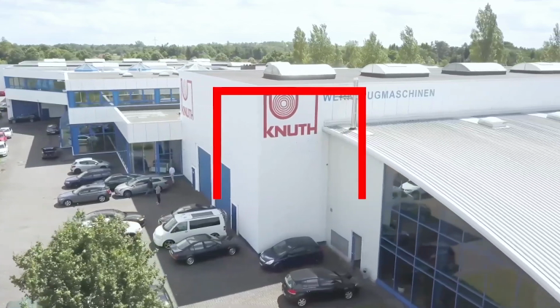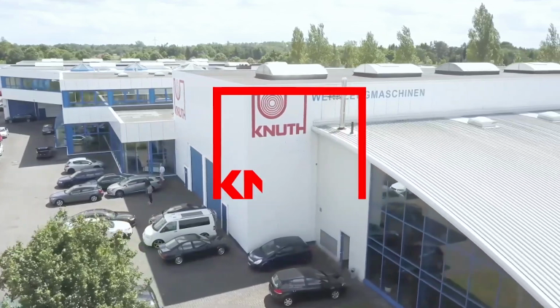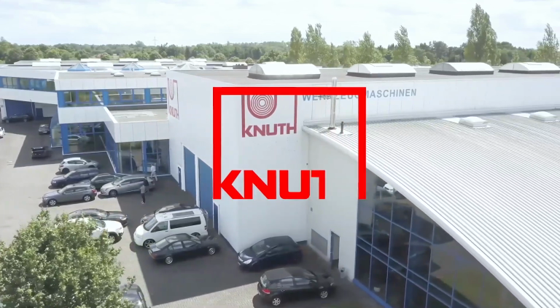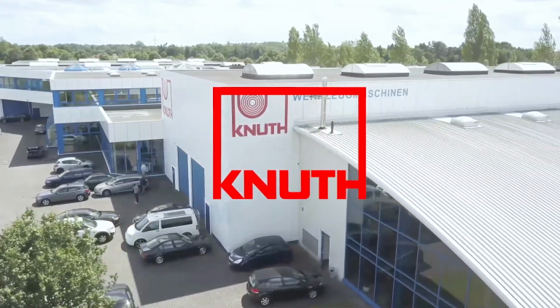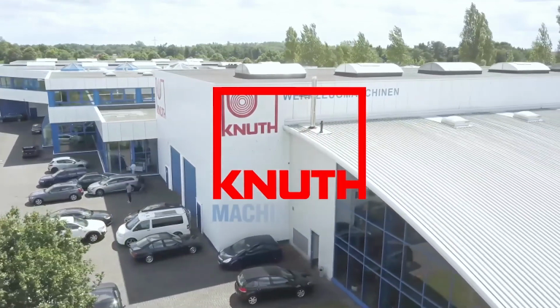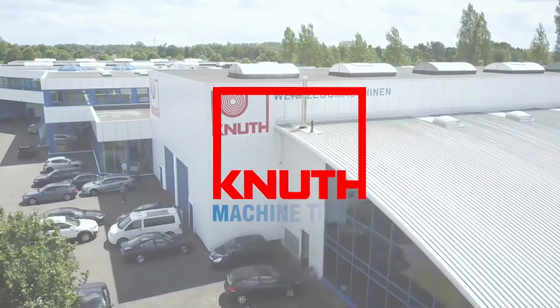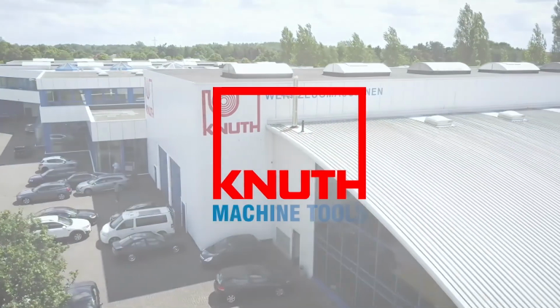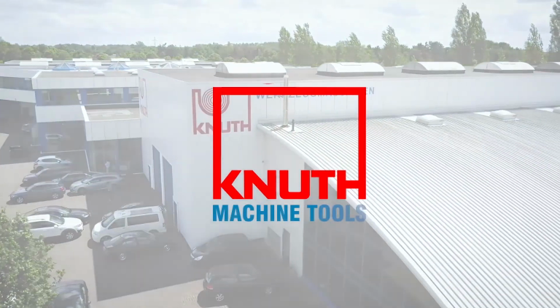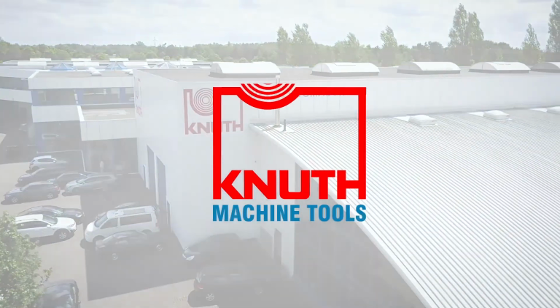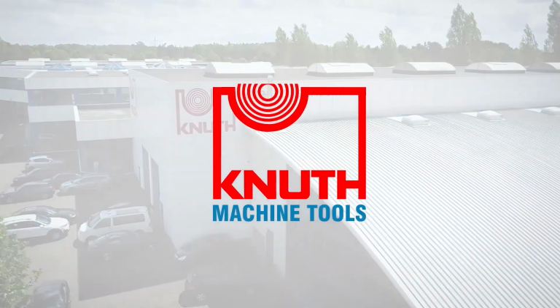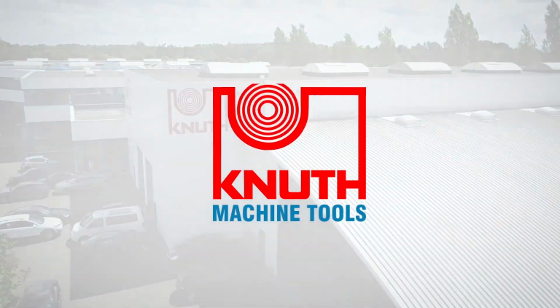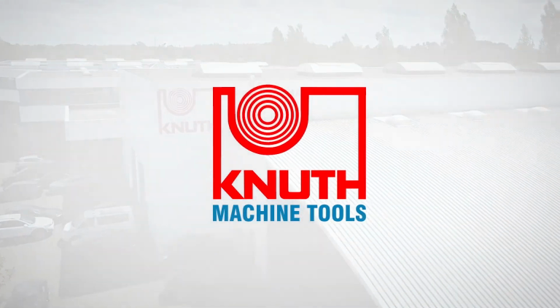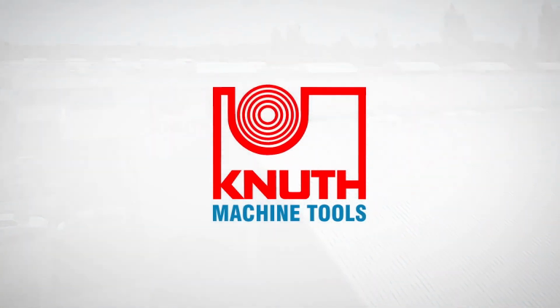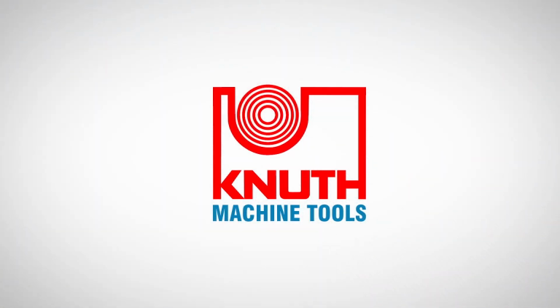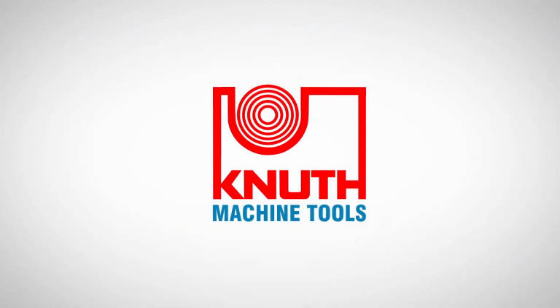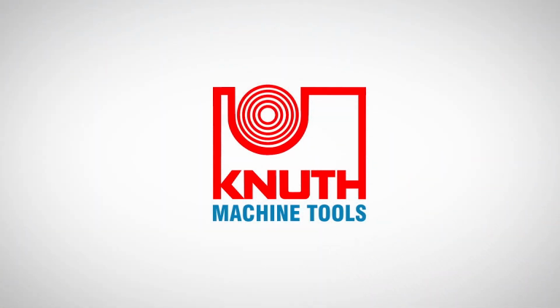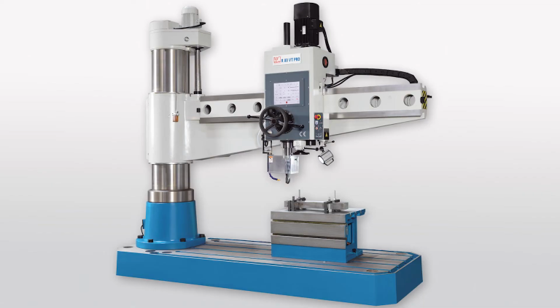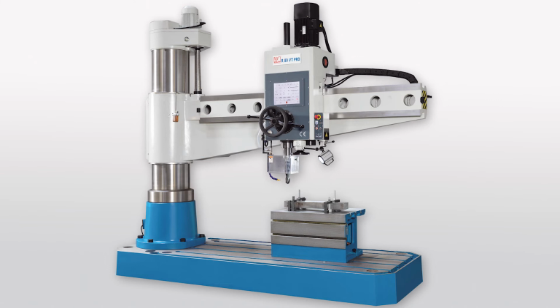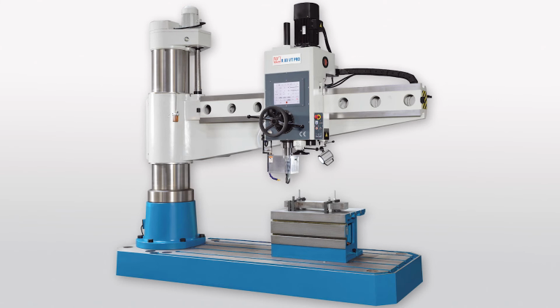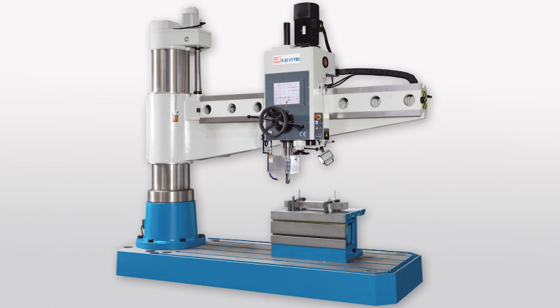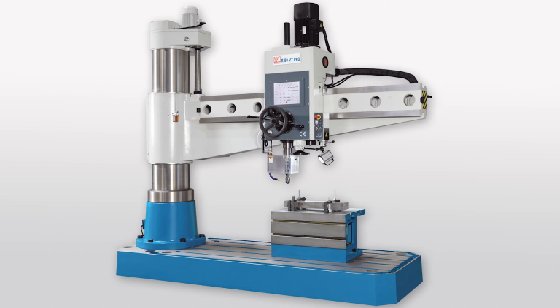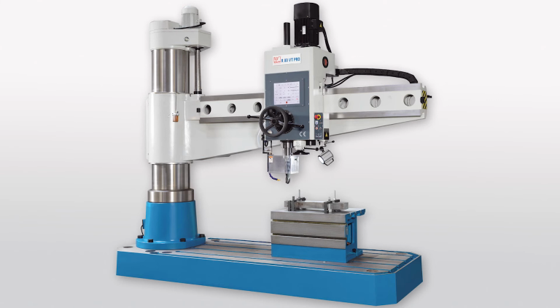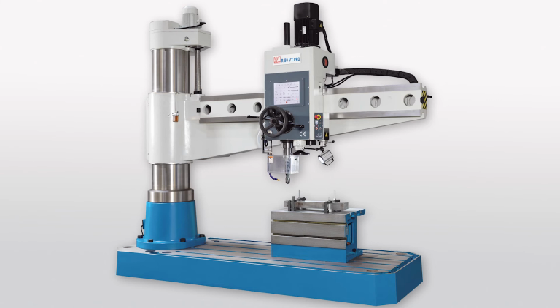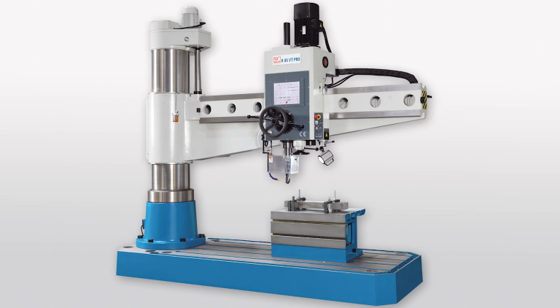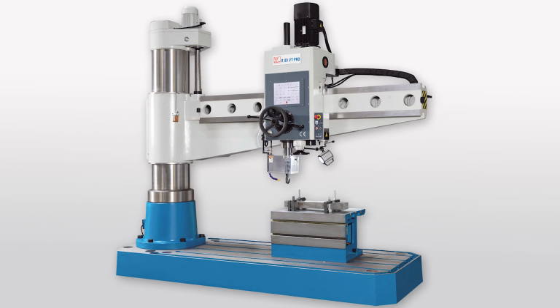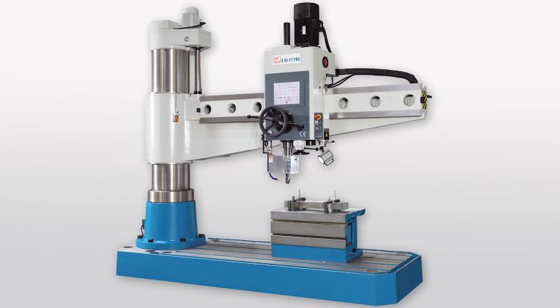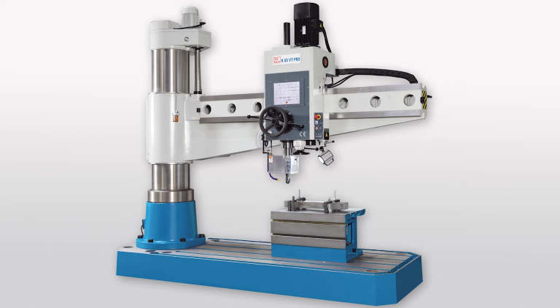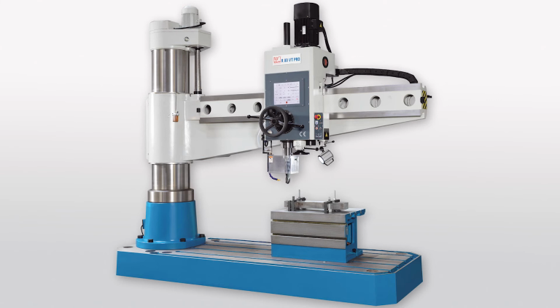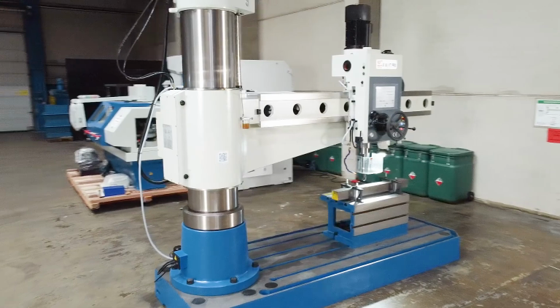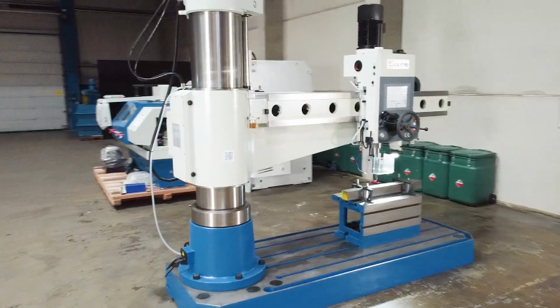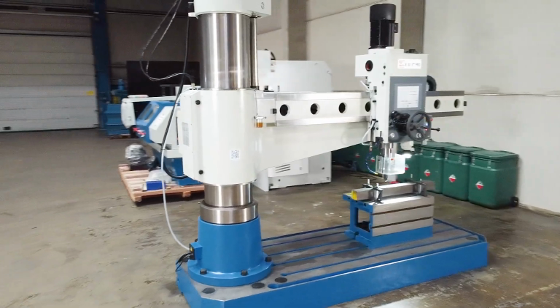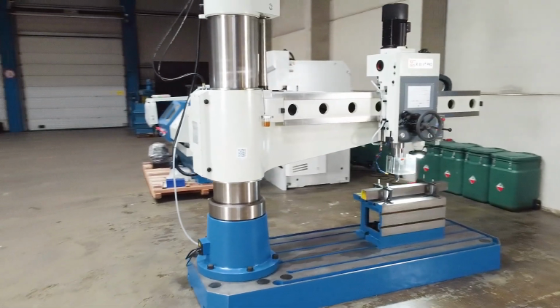Welcome to Knut Machine Tools, your reliable and quality machine tools provider. Today we present the Radial Drilling Machine R80VT.